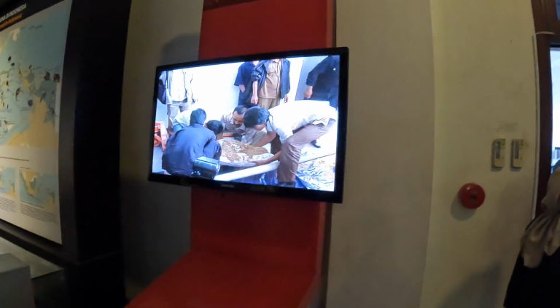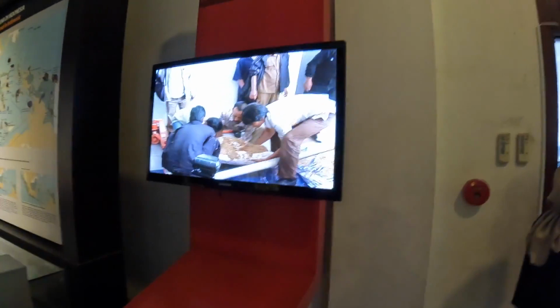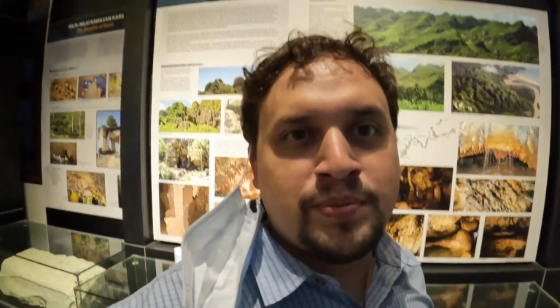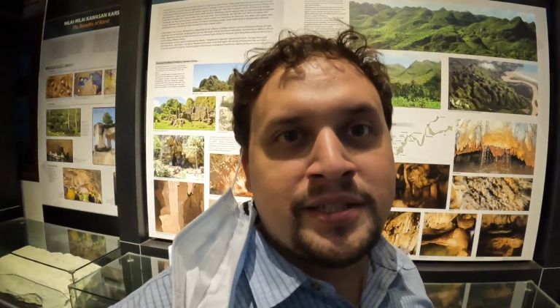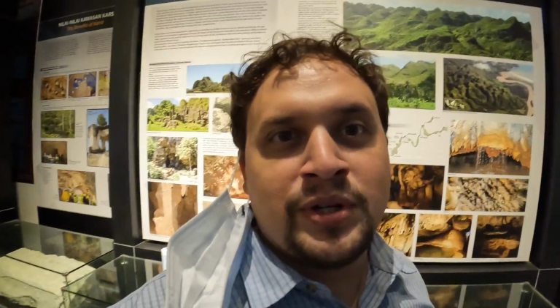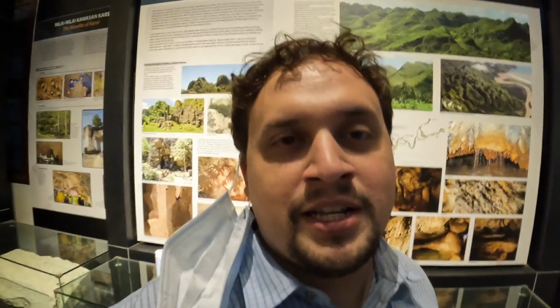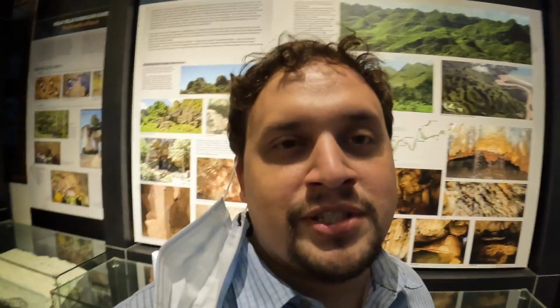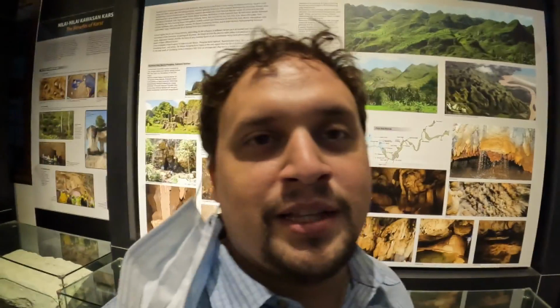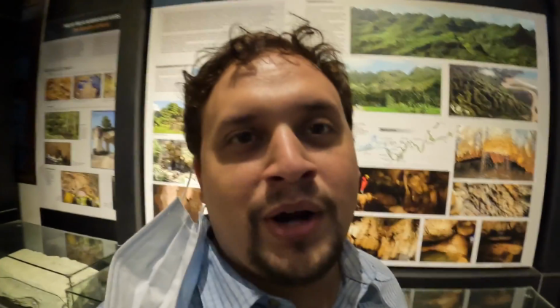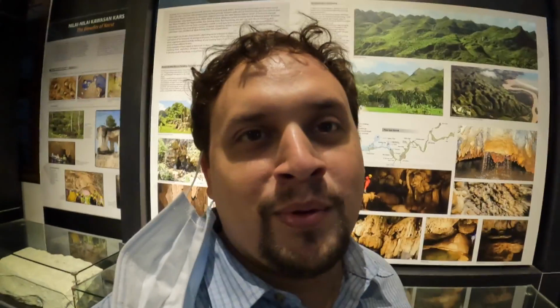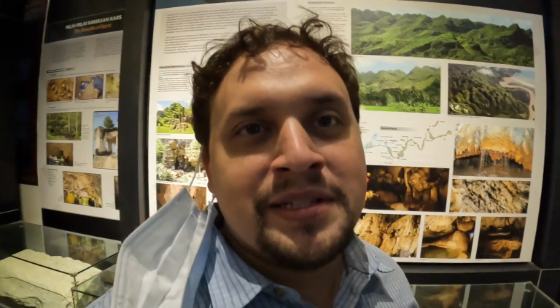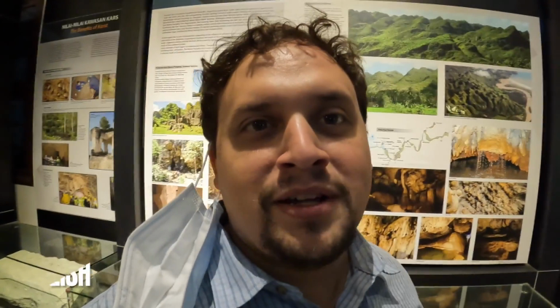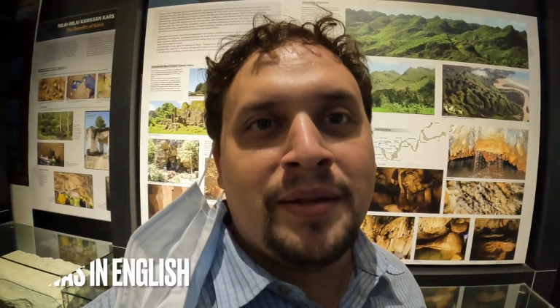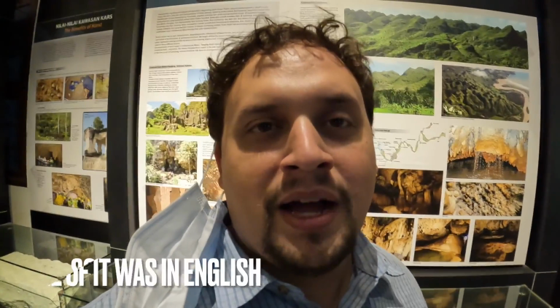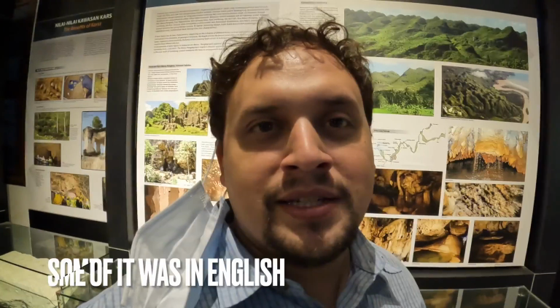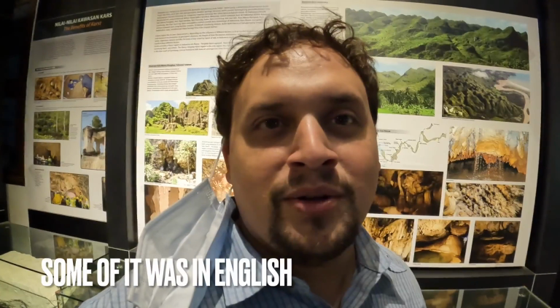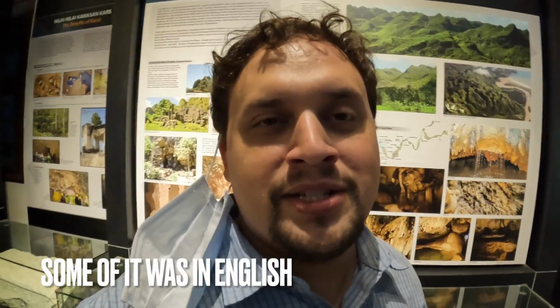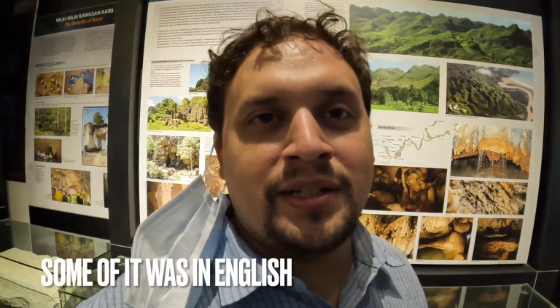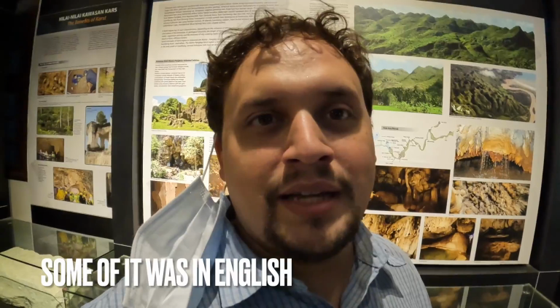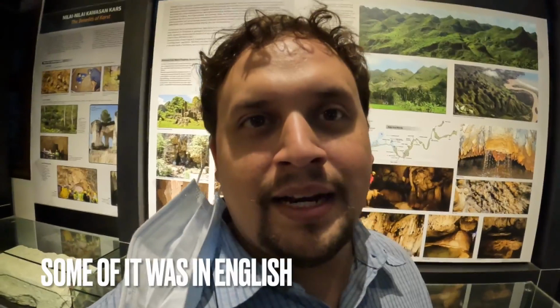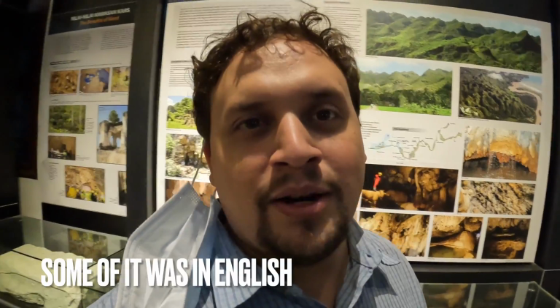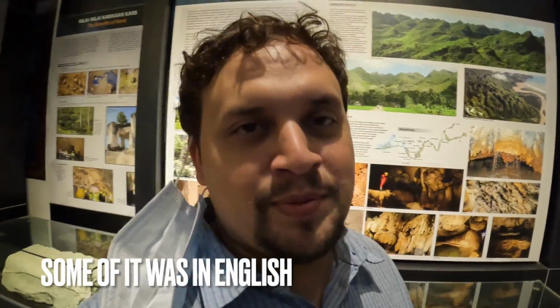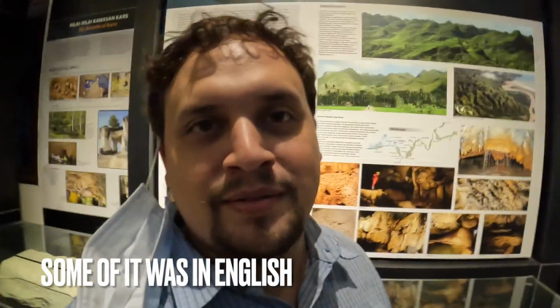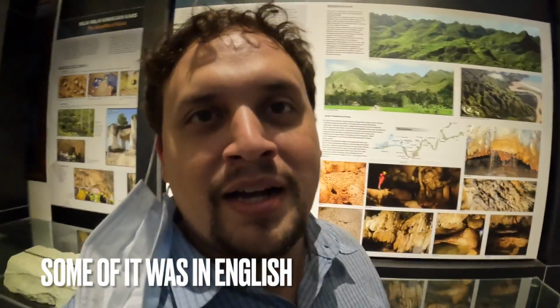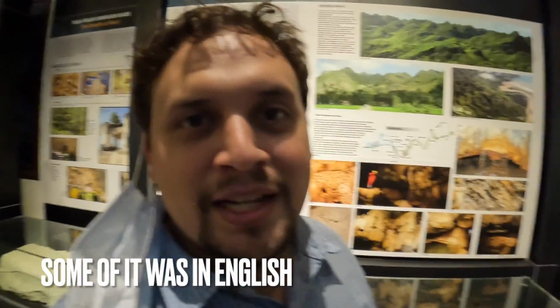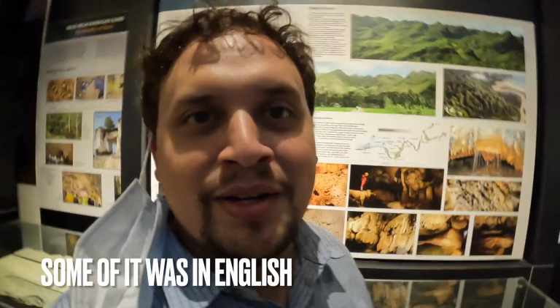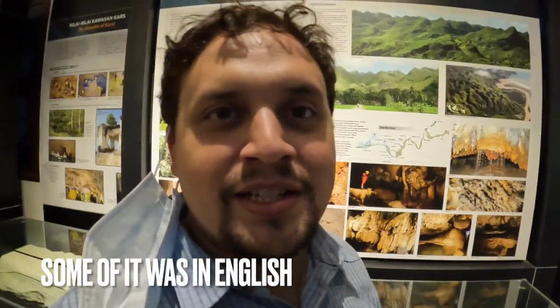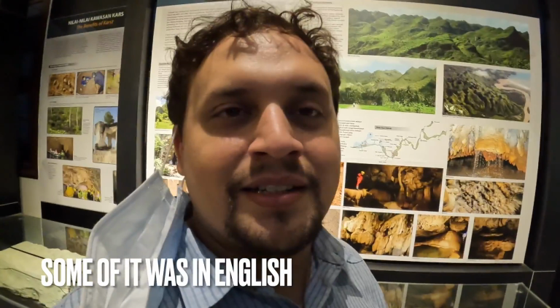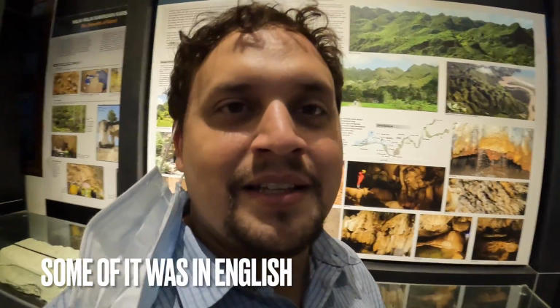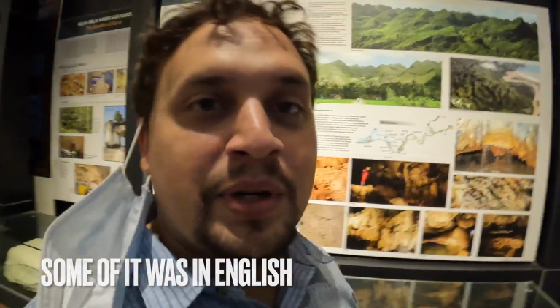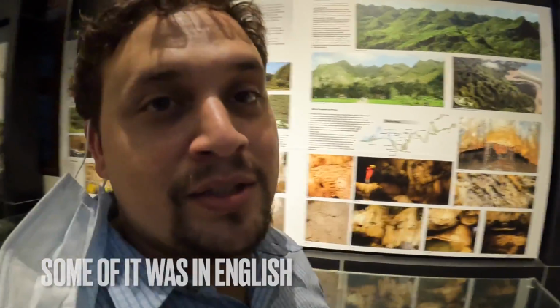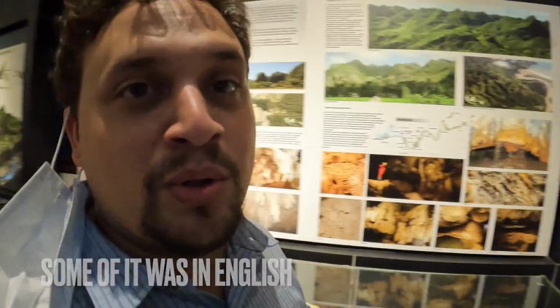This place is really interesting. The problem is it's all in Bahasa Indonesia and I don't speak Bahasa Indonesia, but it looks cool.